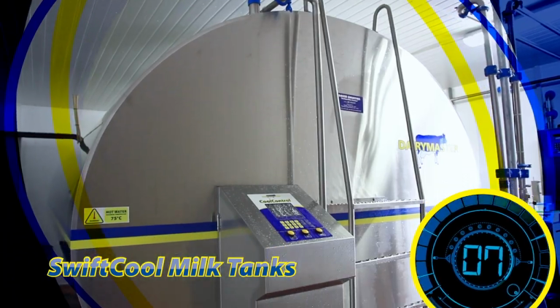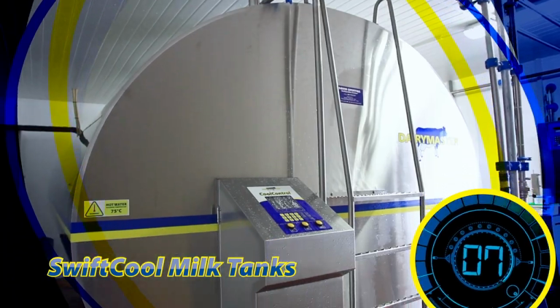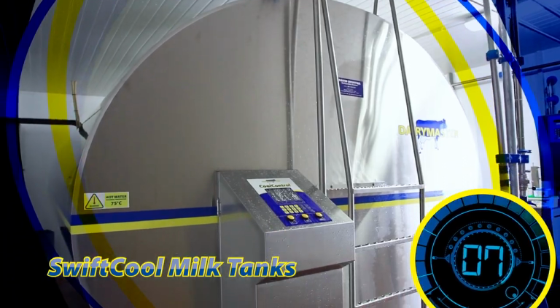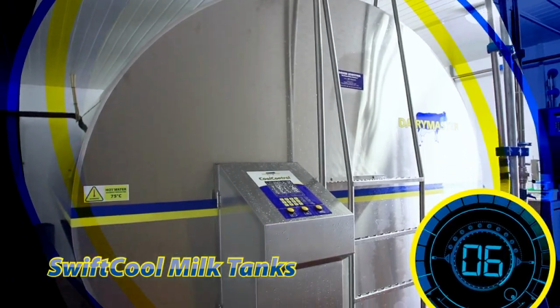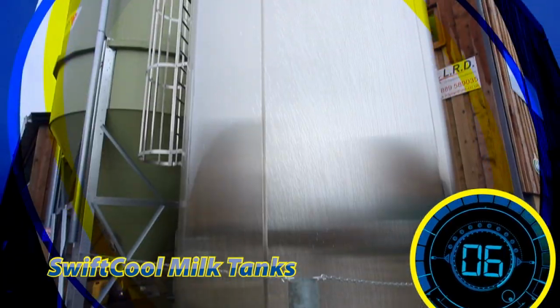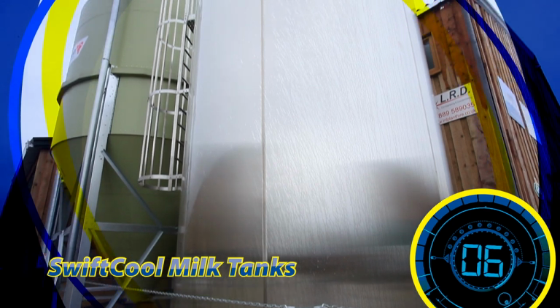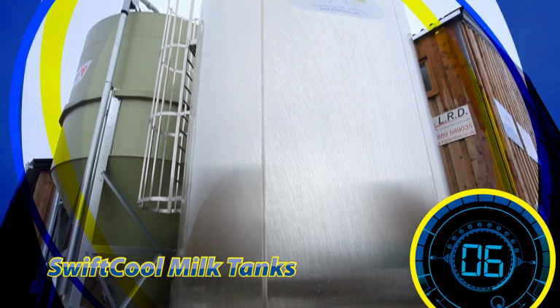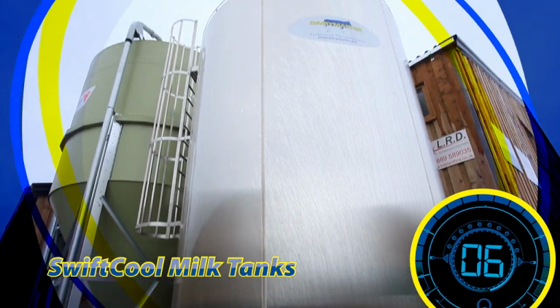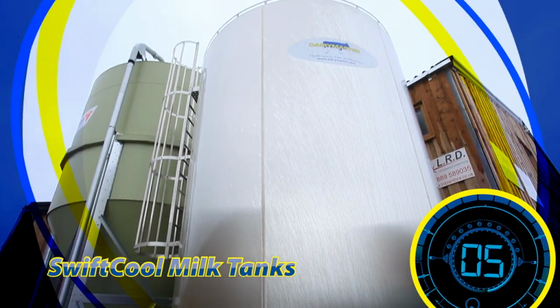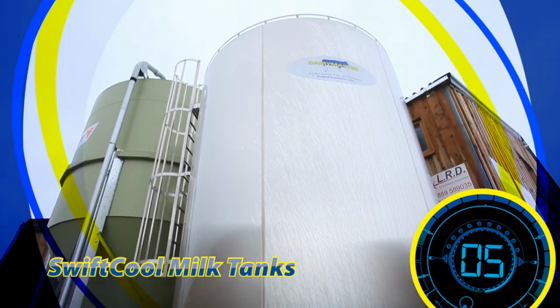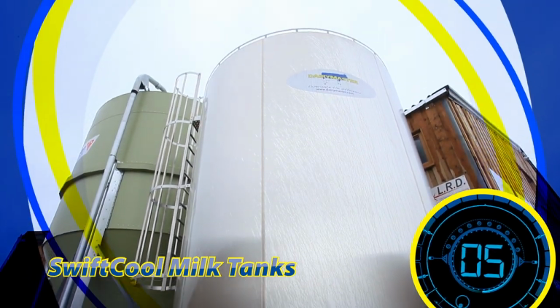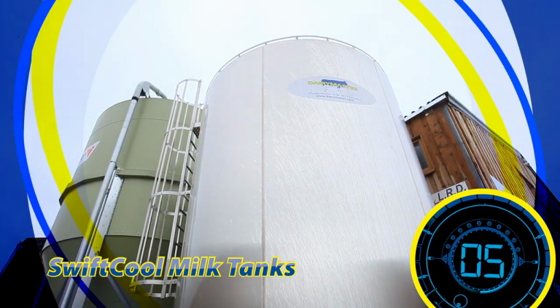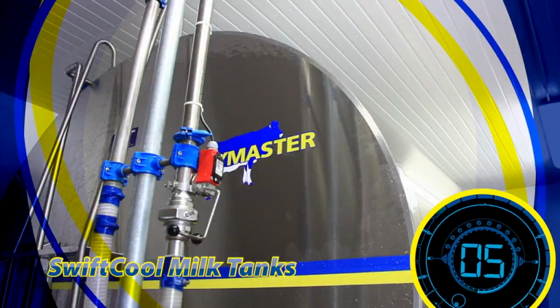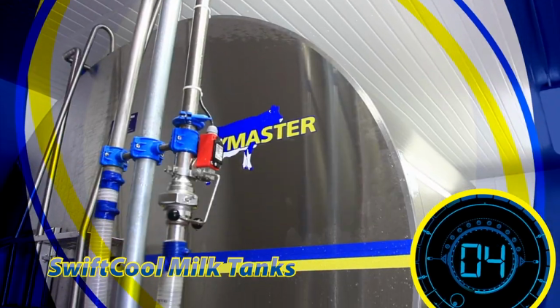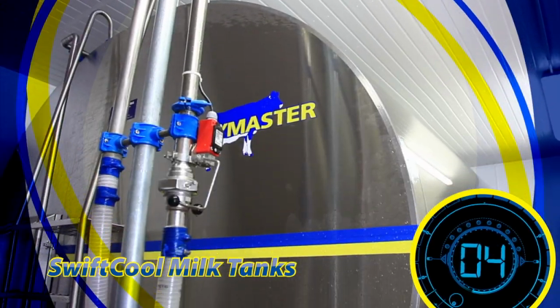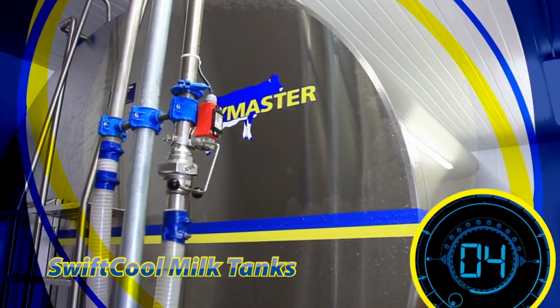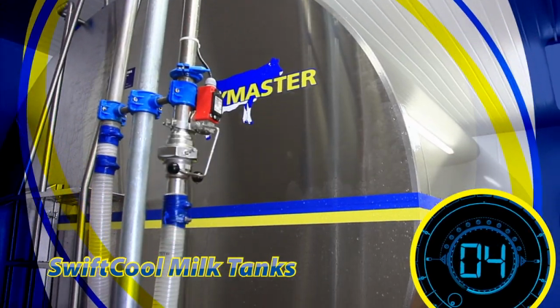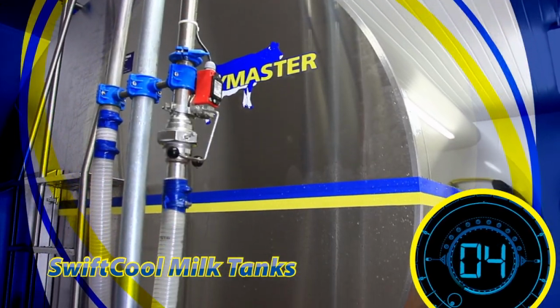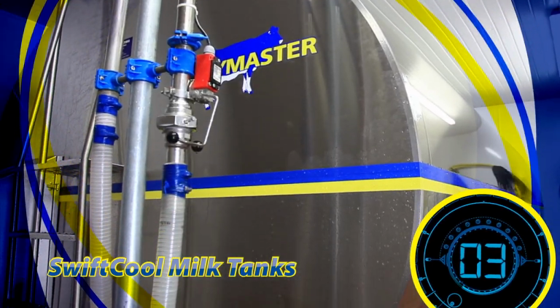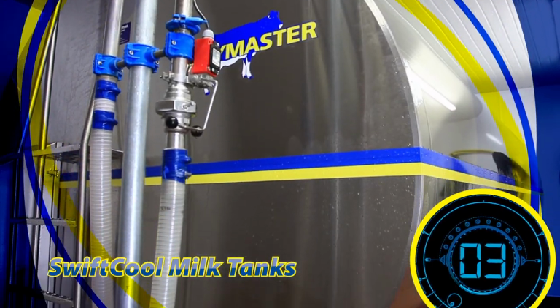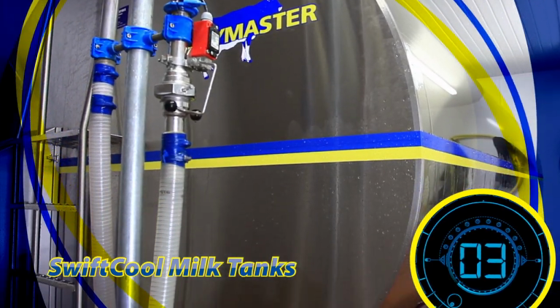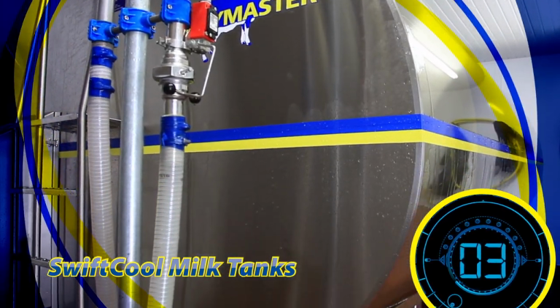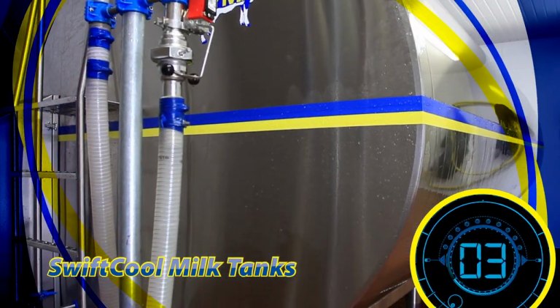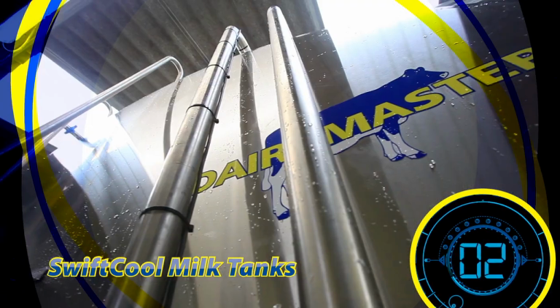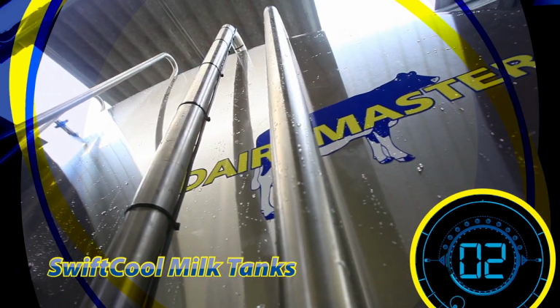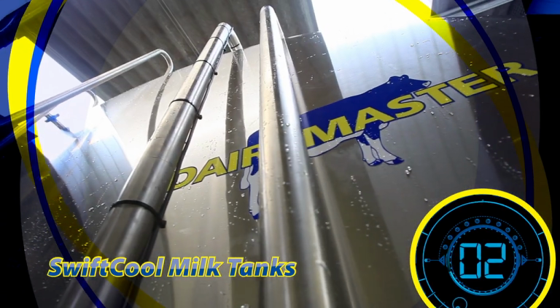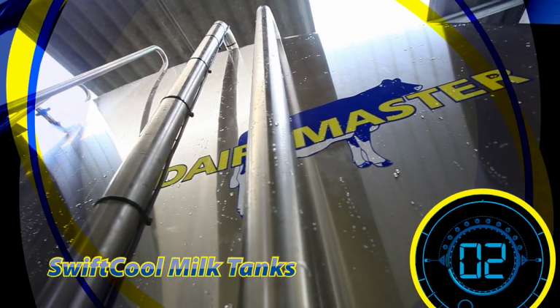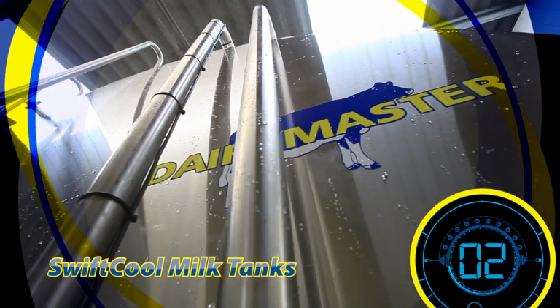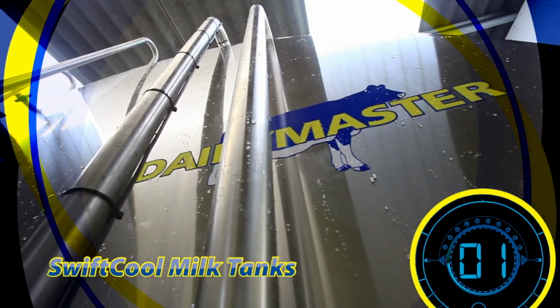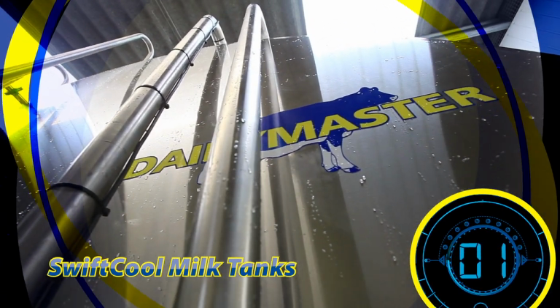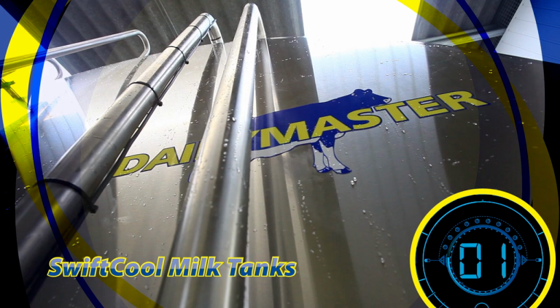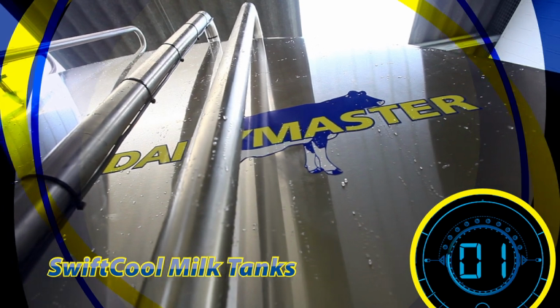Dairy Master milk cooling tanks keep the milk in better condition and reduce the amount of electricity being used. Get in touch today to find out more.